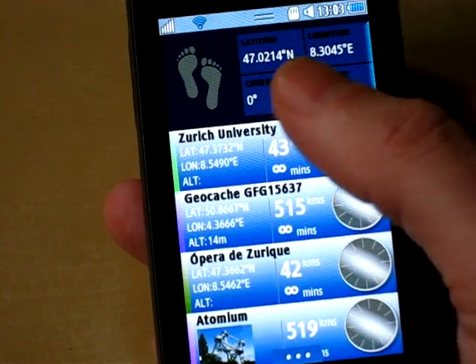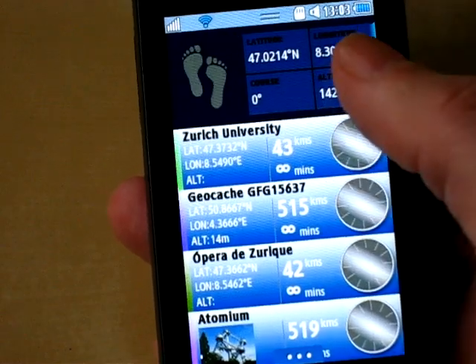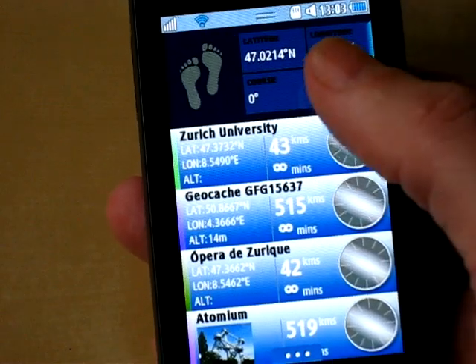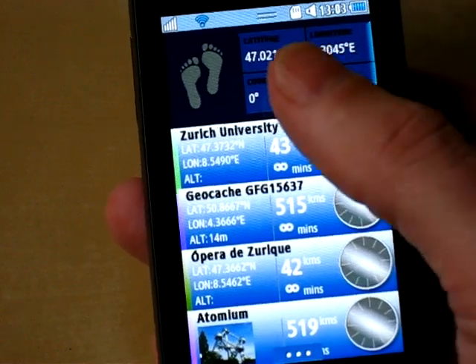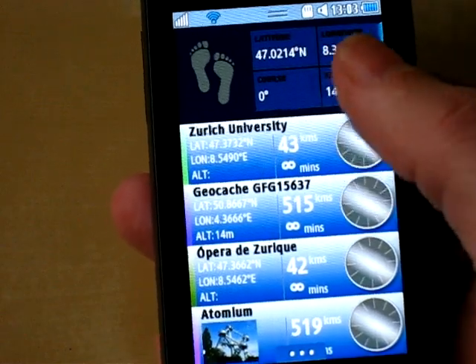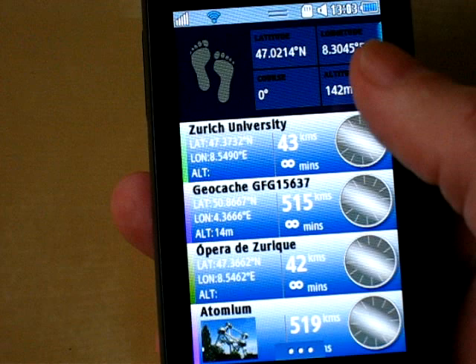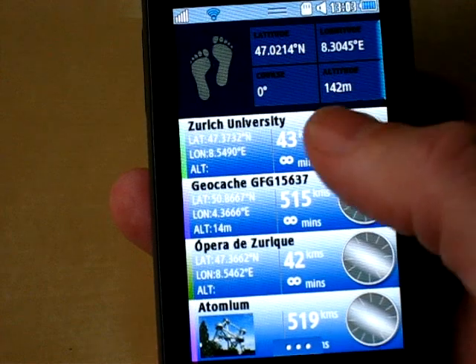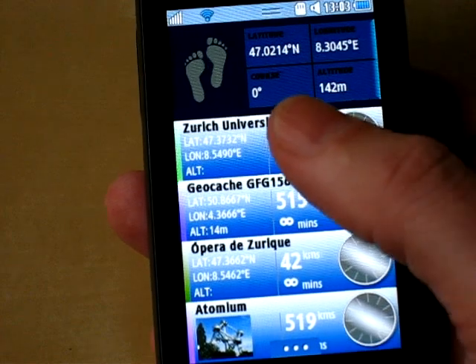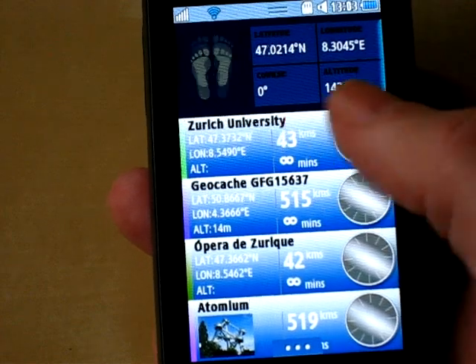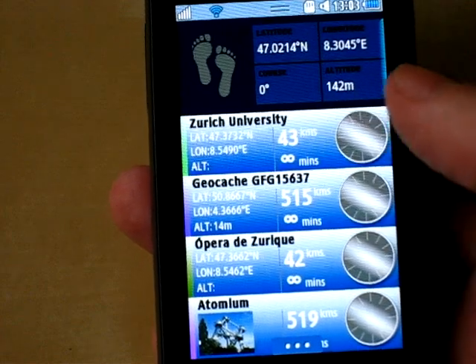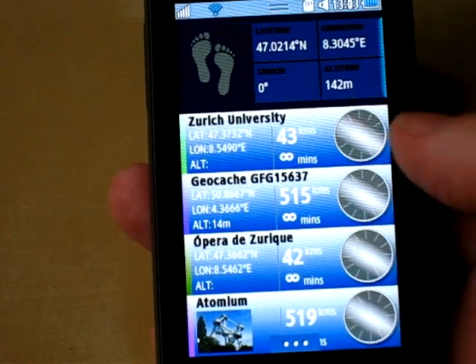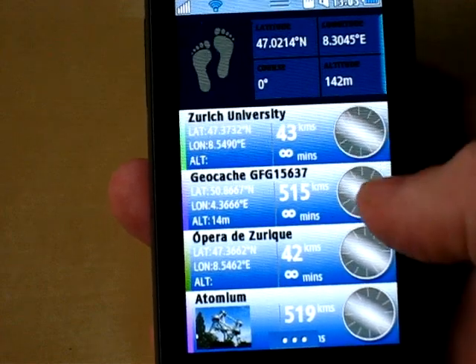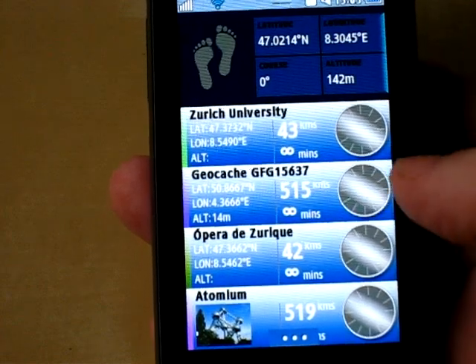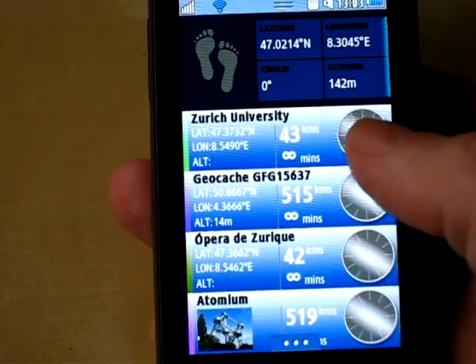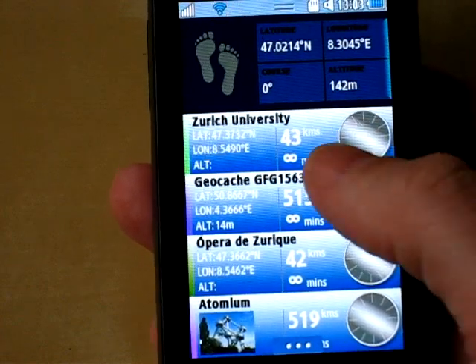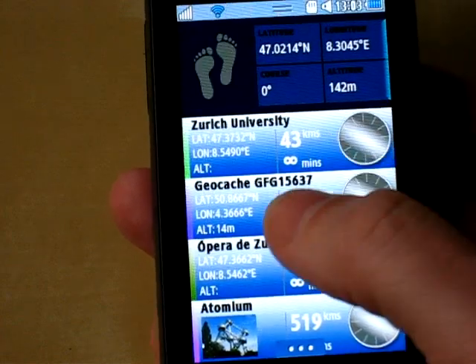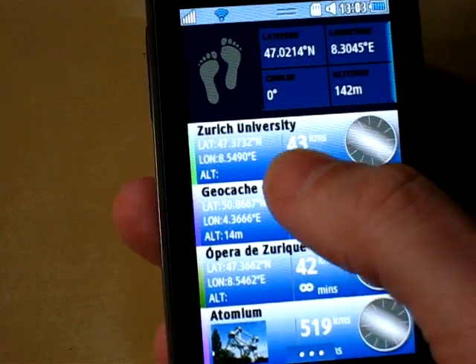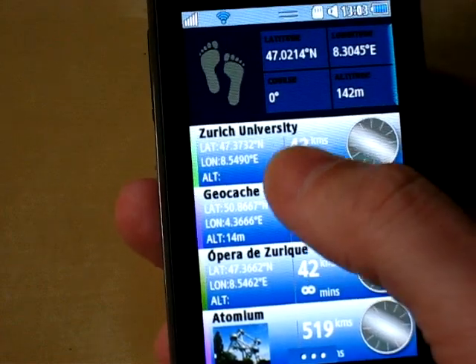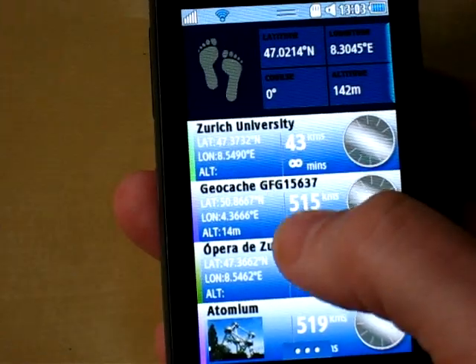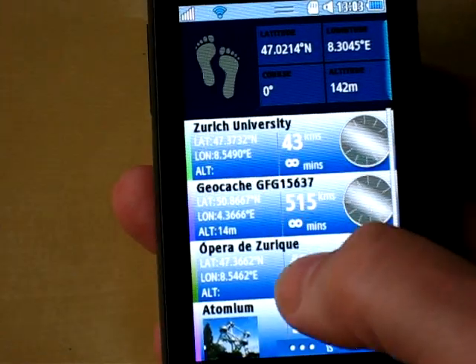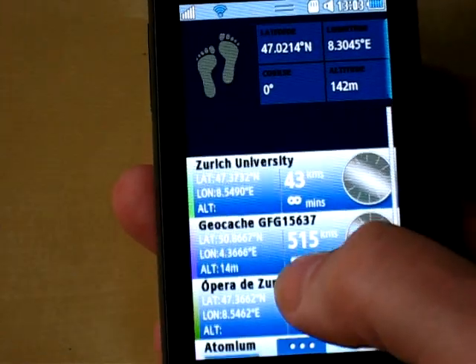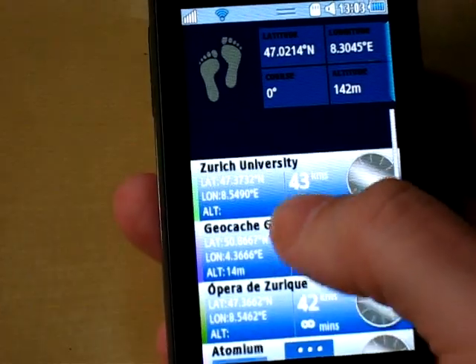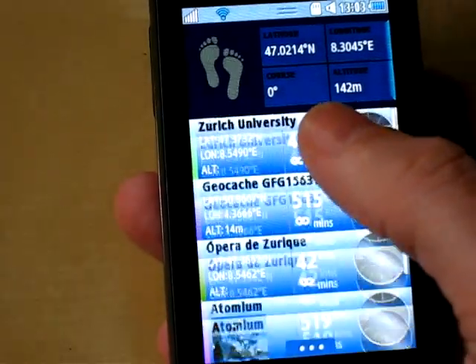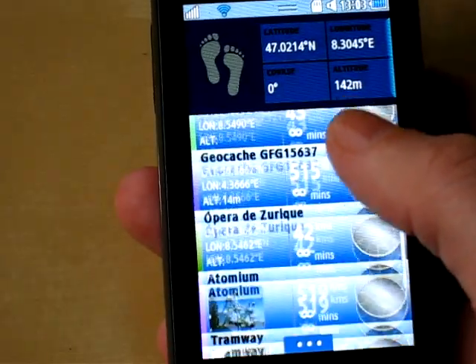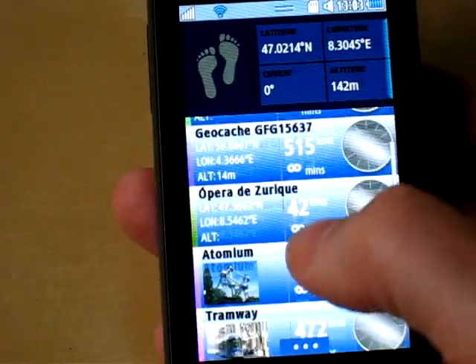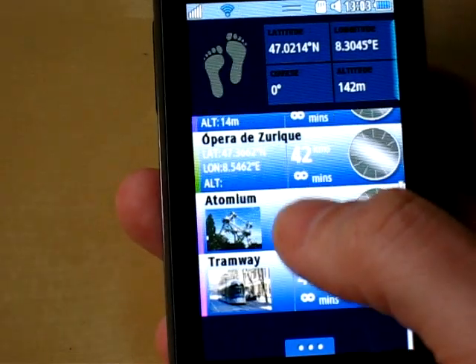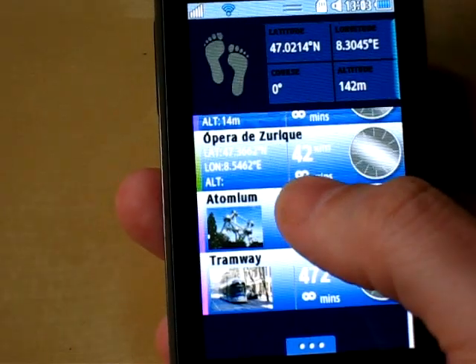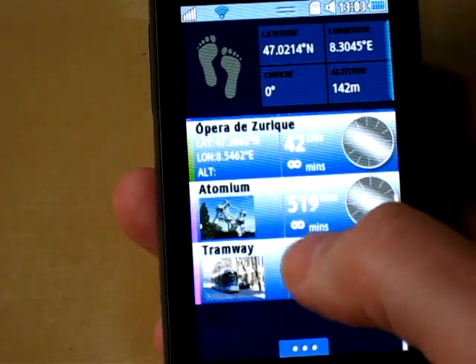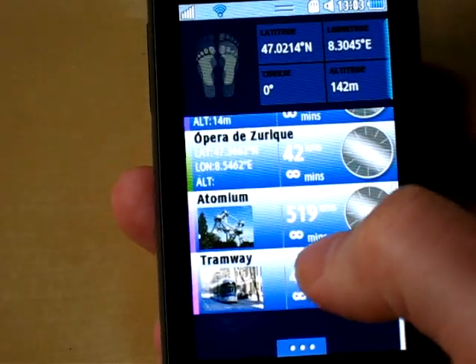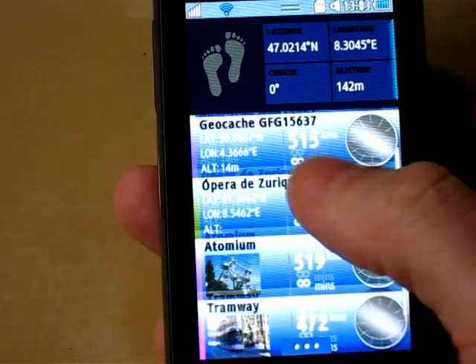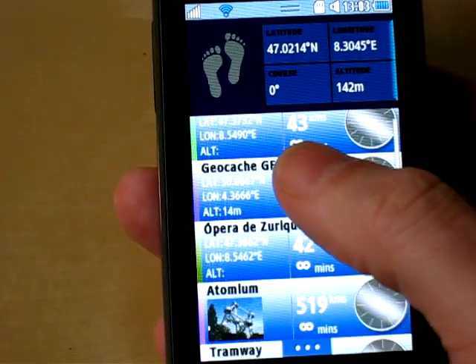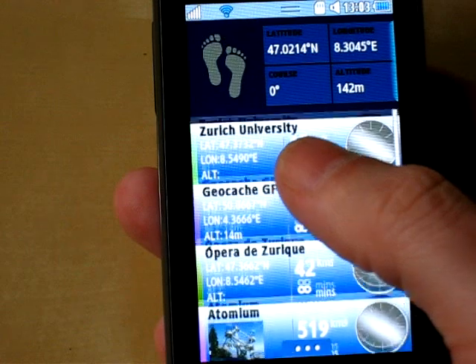Along here: latitude, longitude, course, altitude. And here are your waypoints on a scrollable list, so you can add more as you need them.